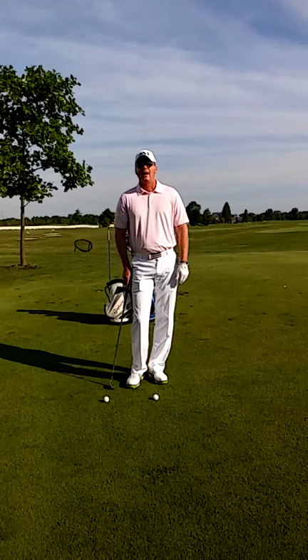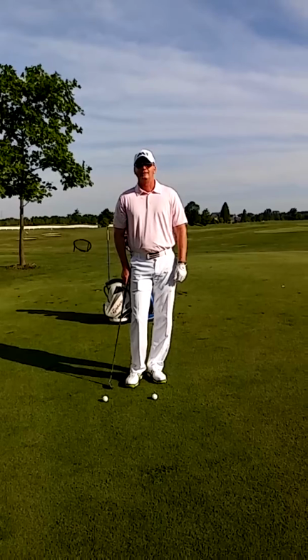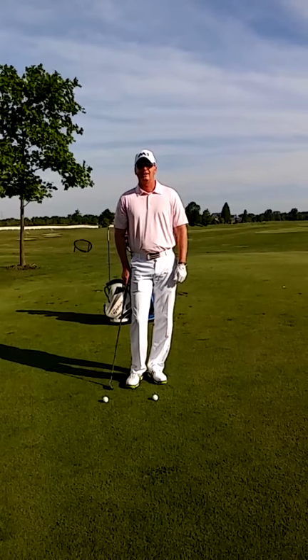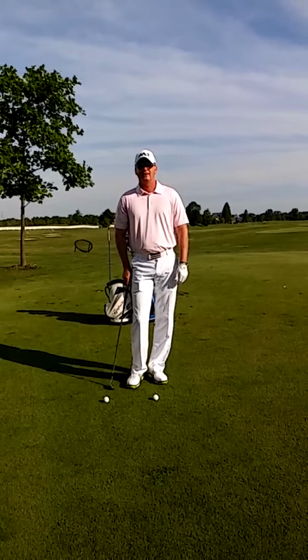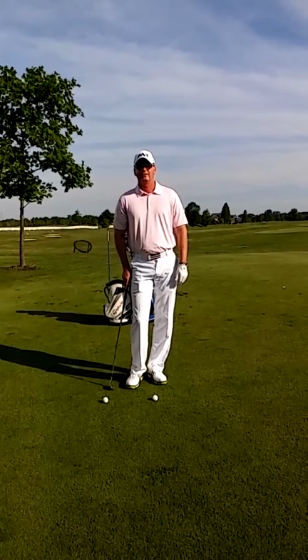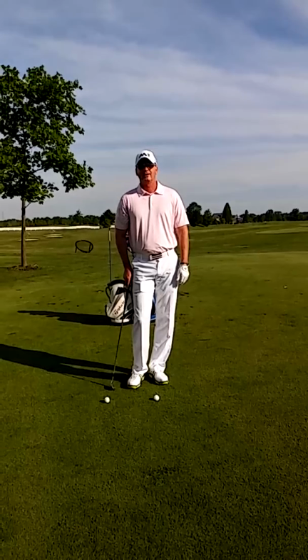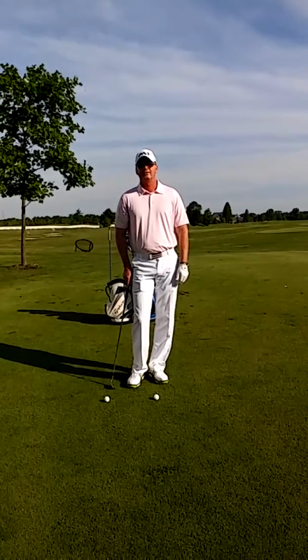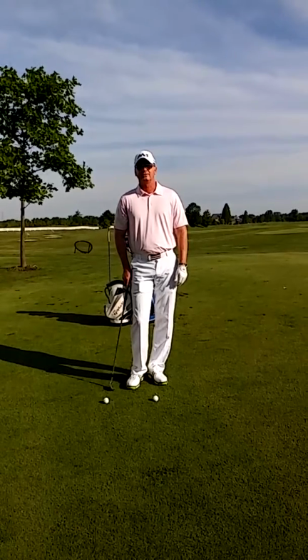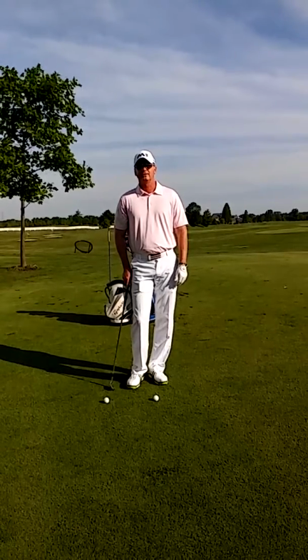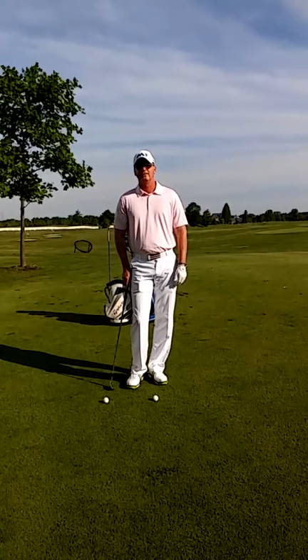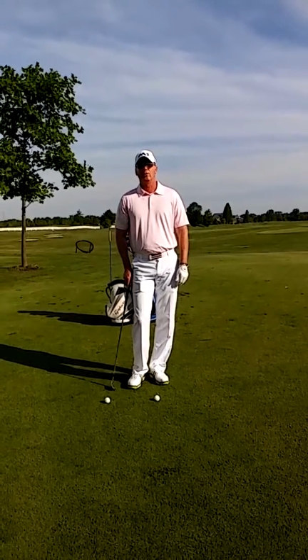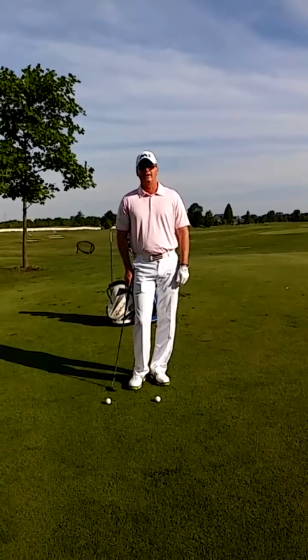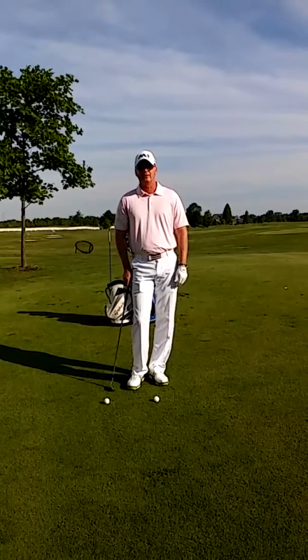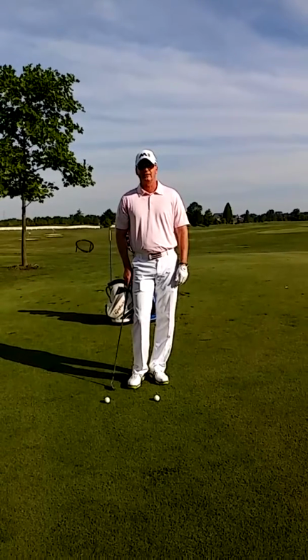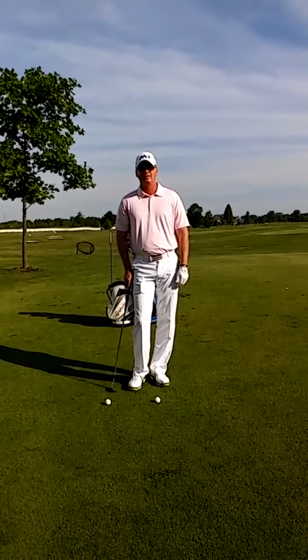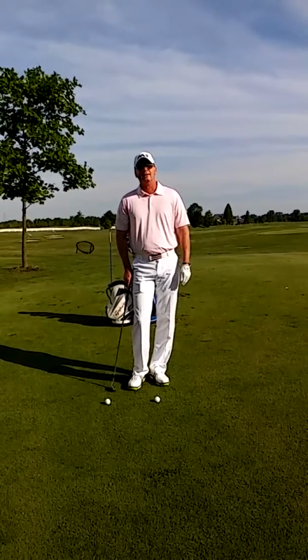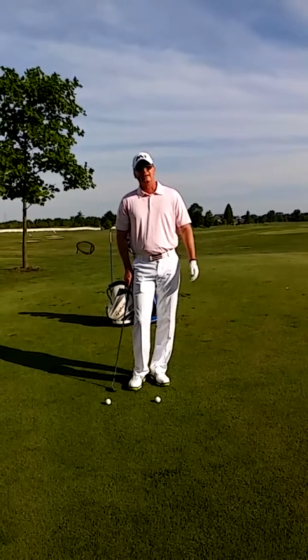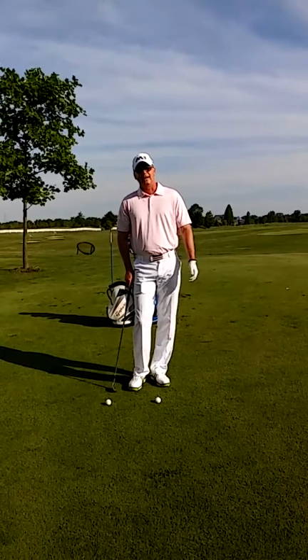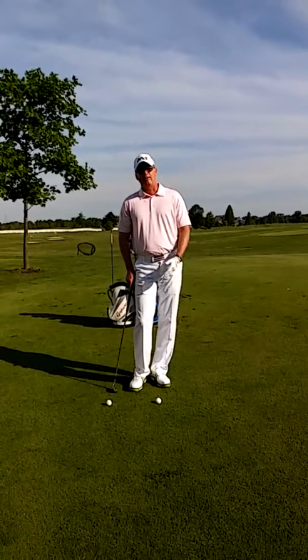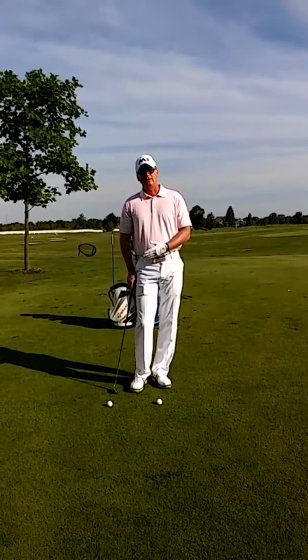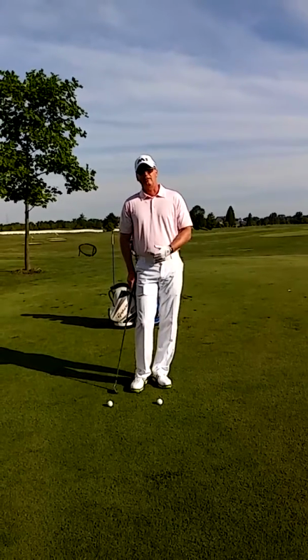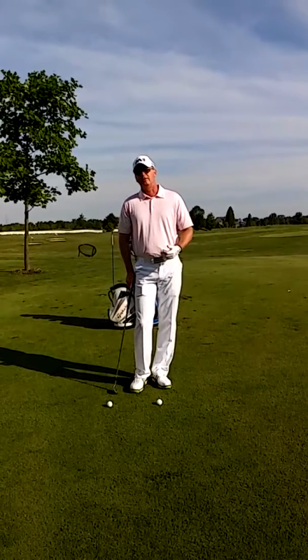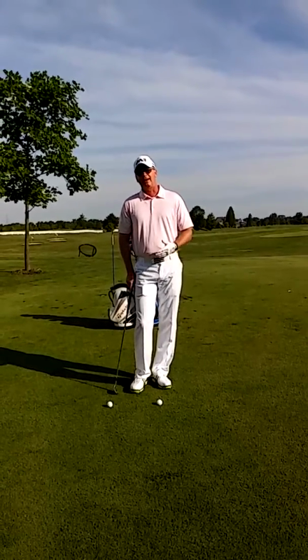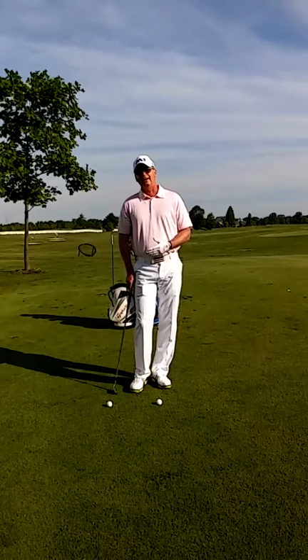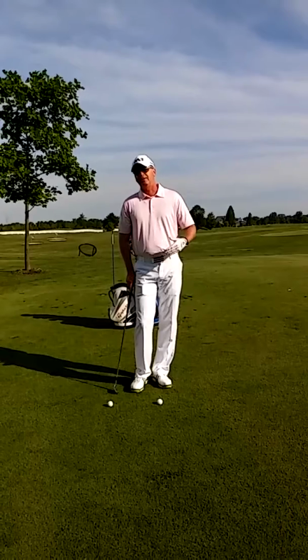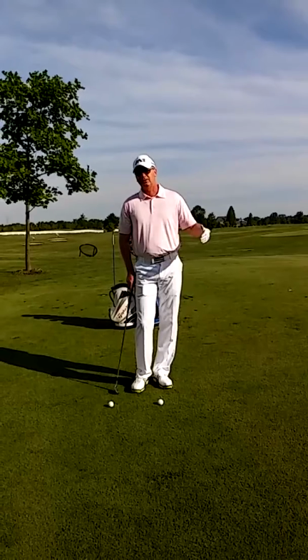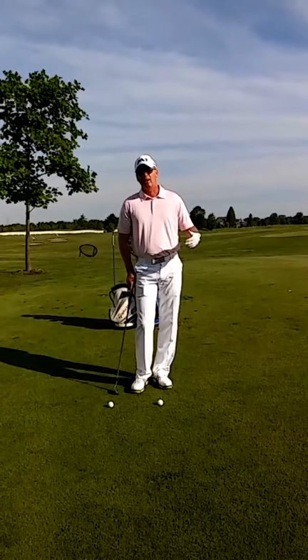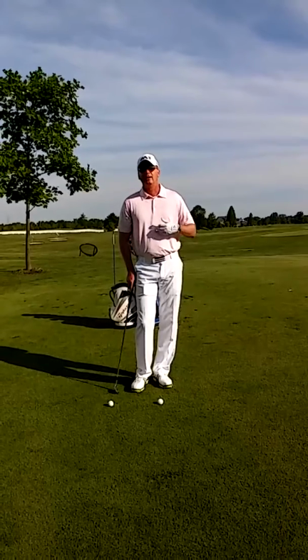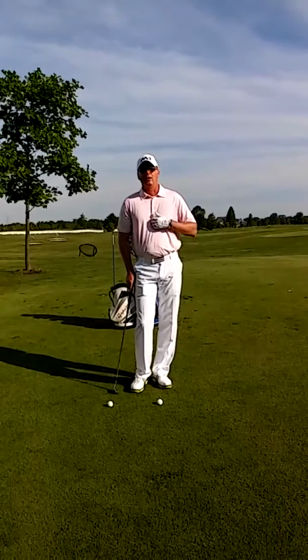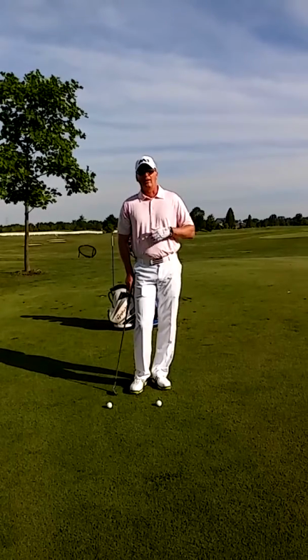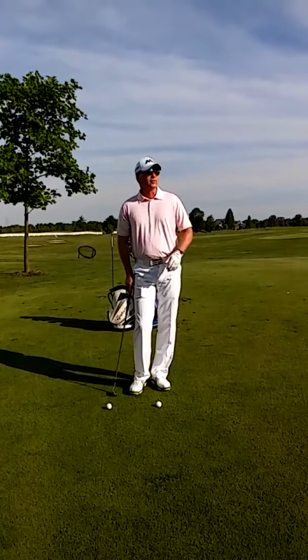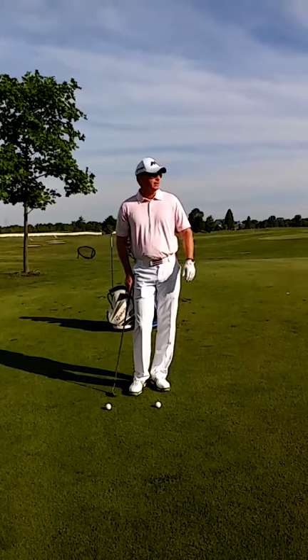I'm John Decker, Director of Instruction for the New Albany Country Club. Today I want to talk to you about hitting a pitch and run around the green.